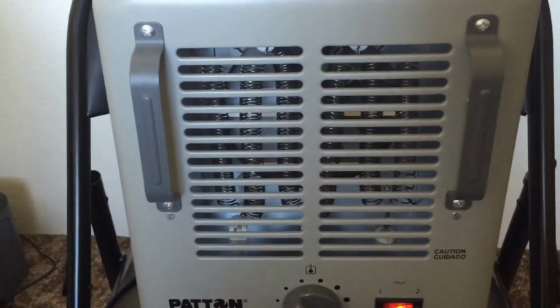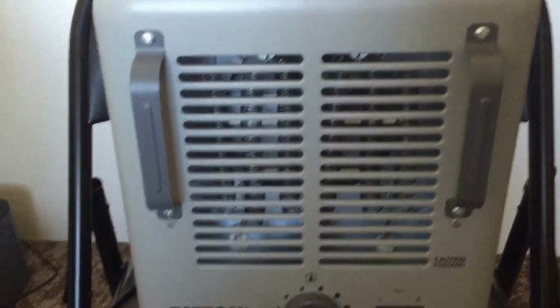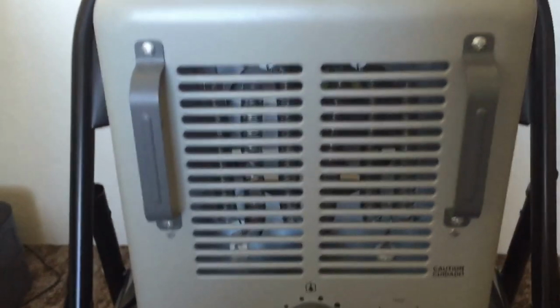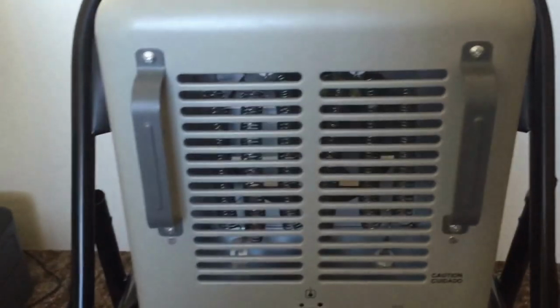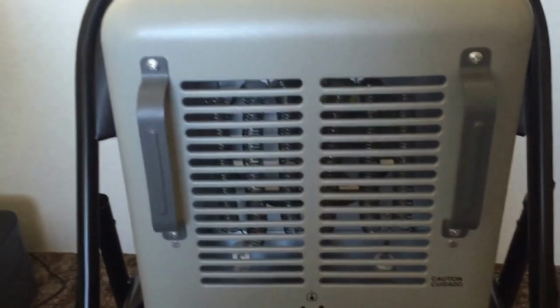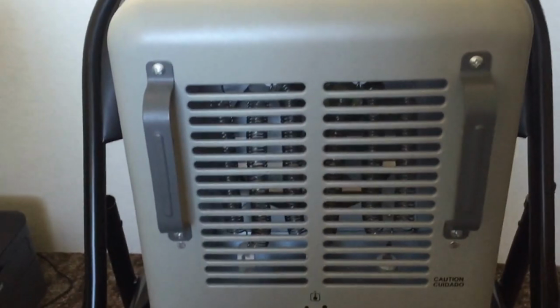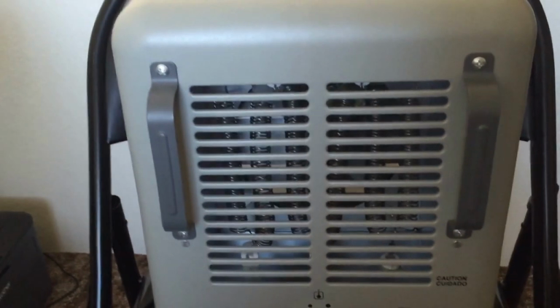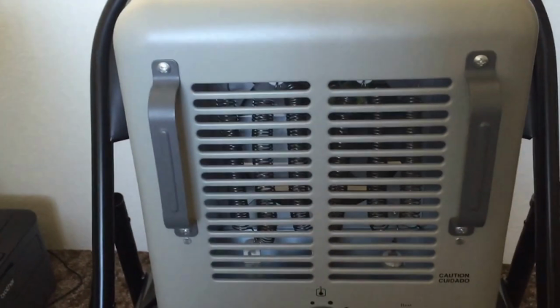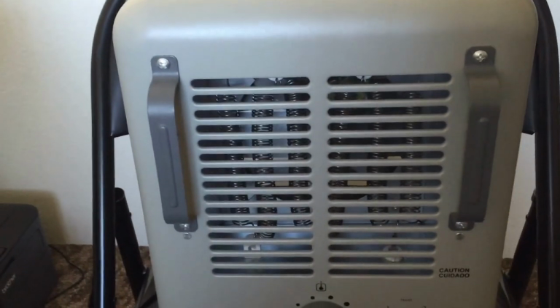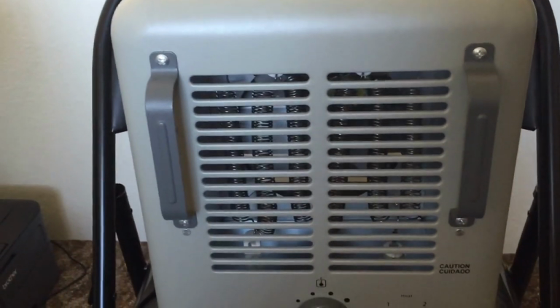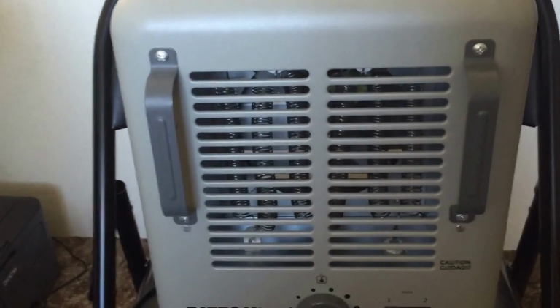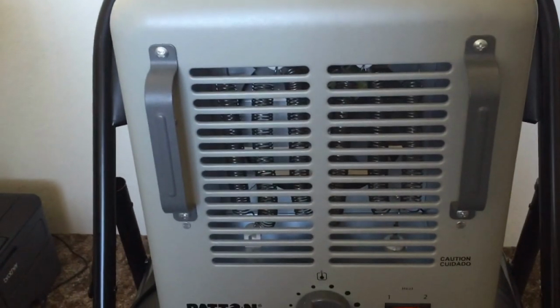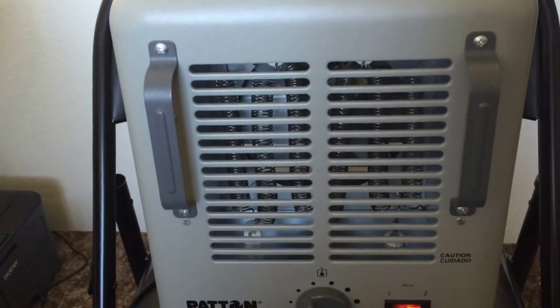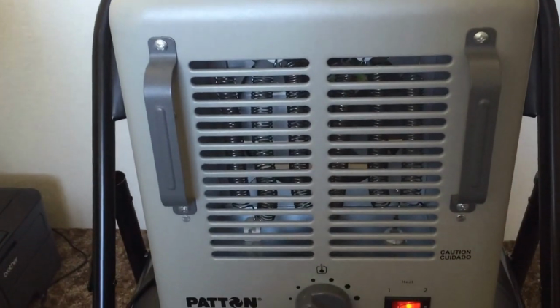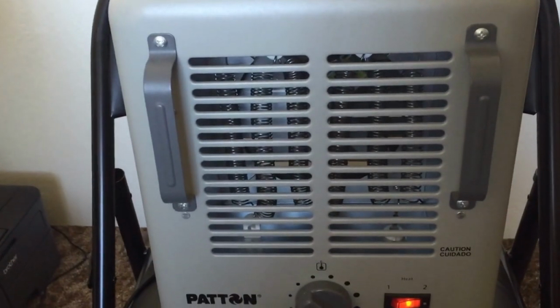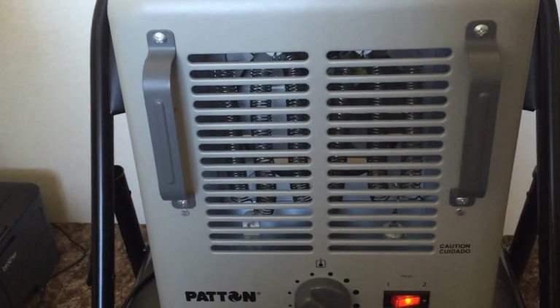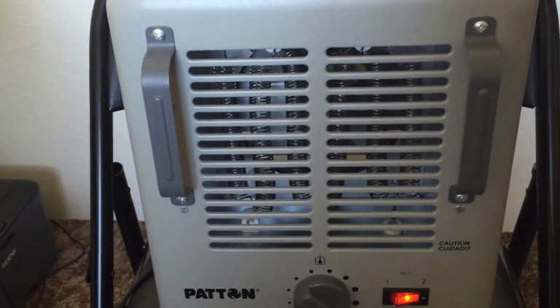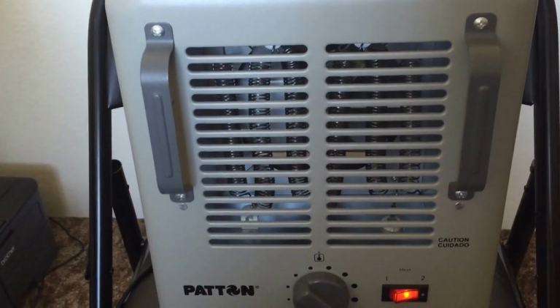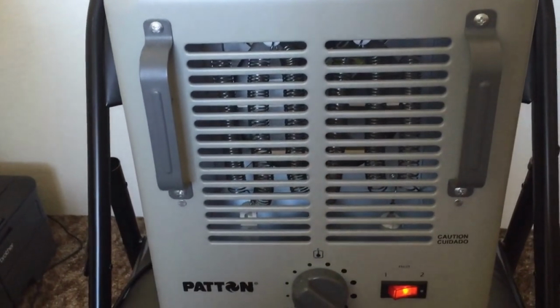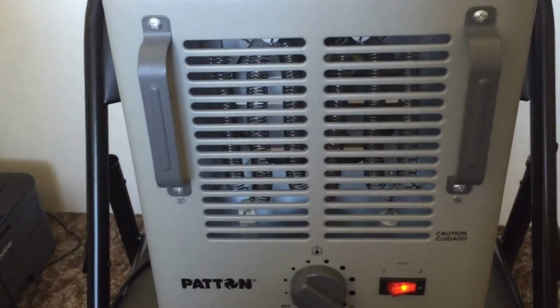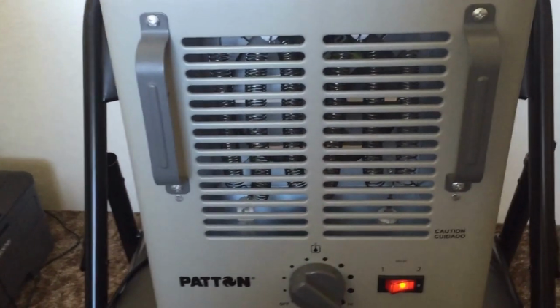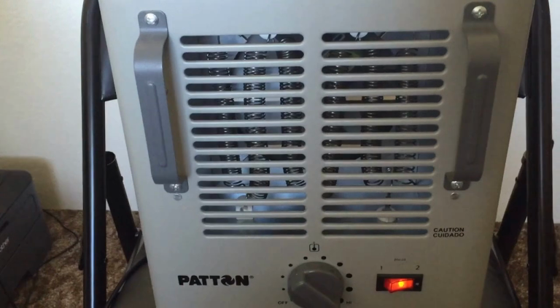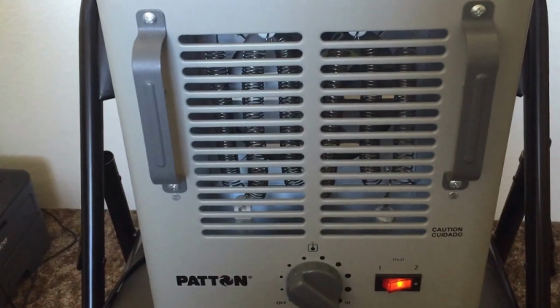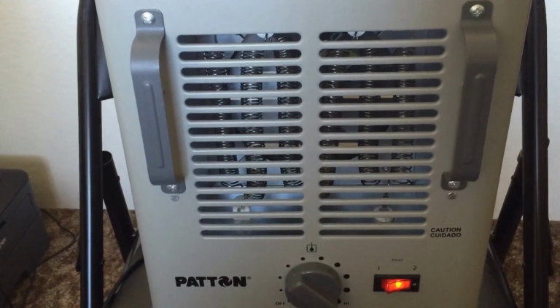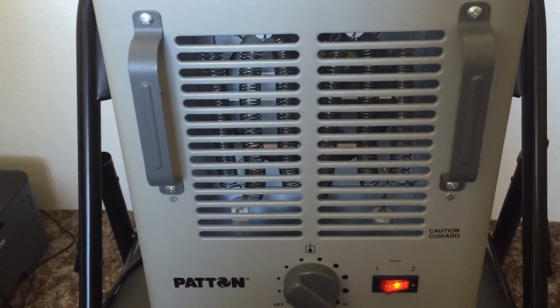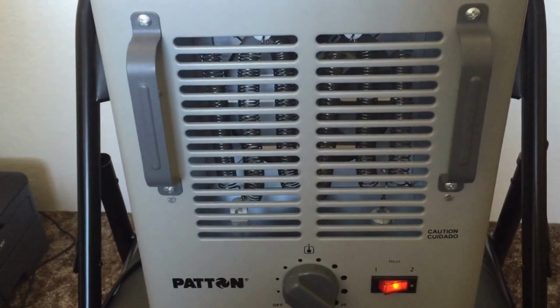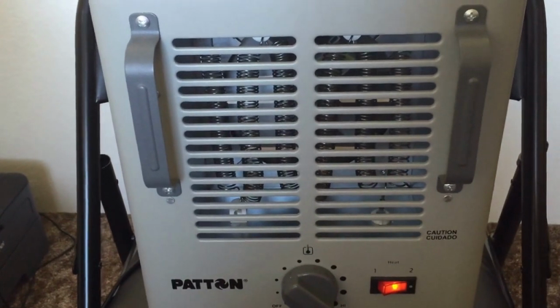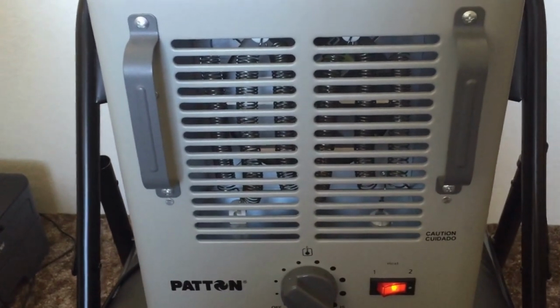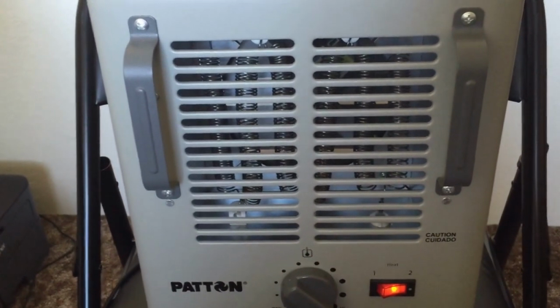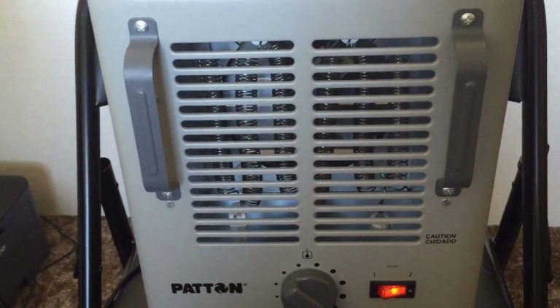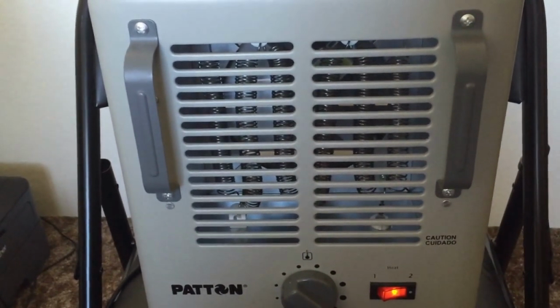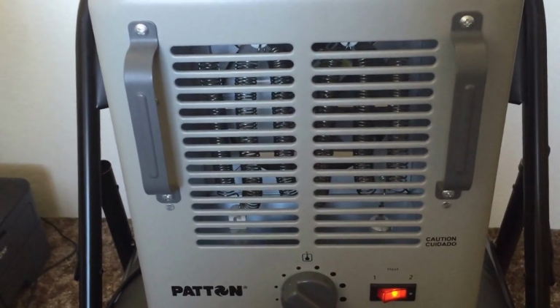Seeing as it's an outdoor space heater, it heats up this indoor room extremely fast.